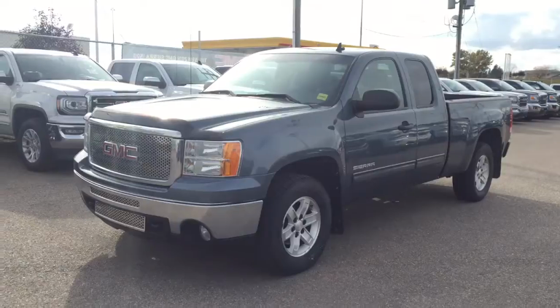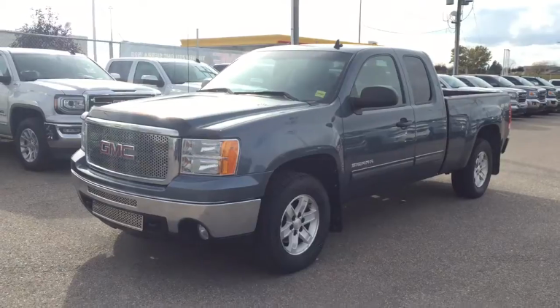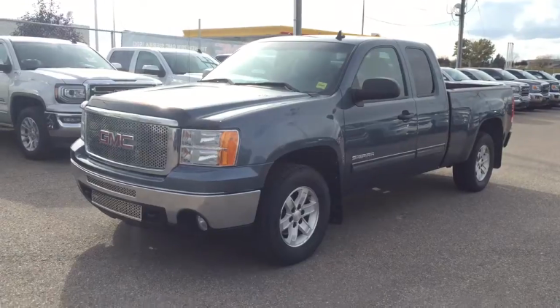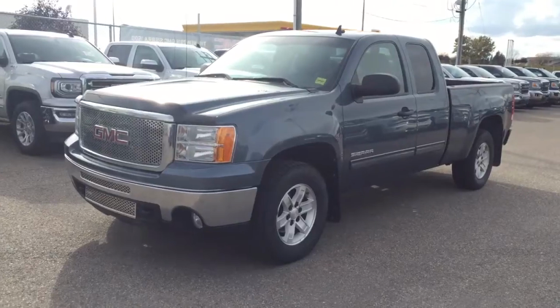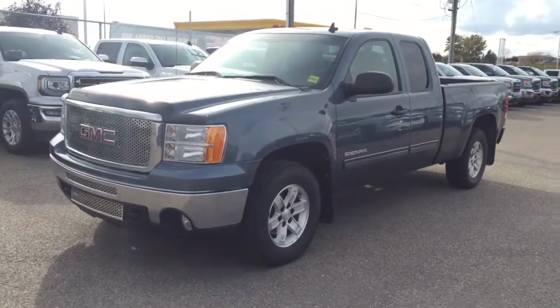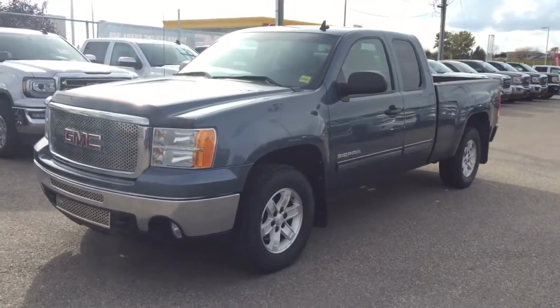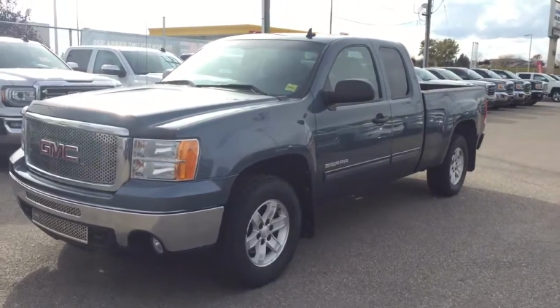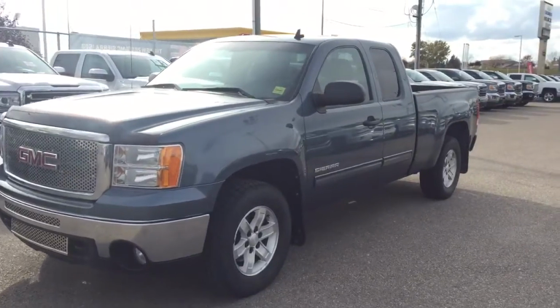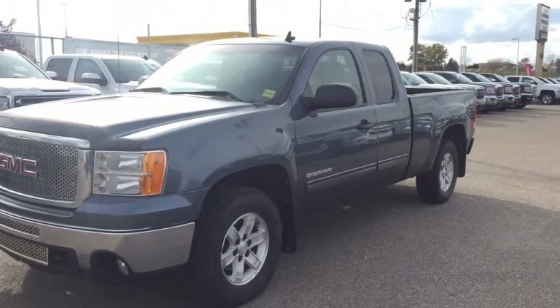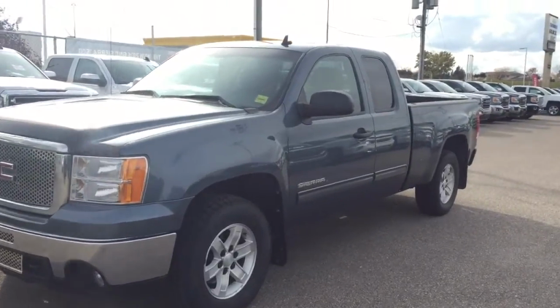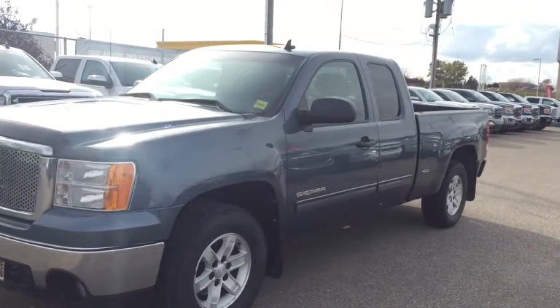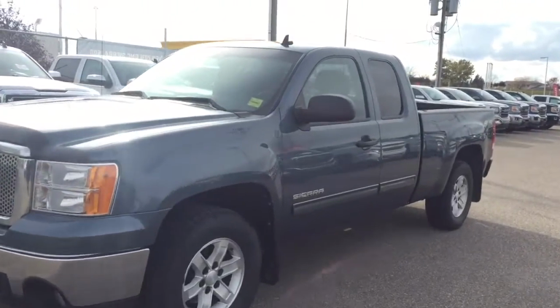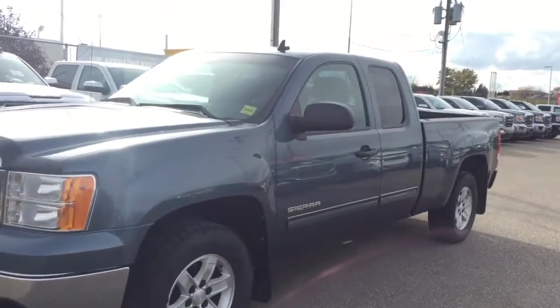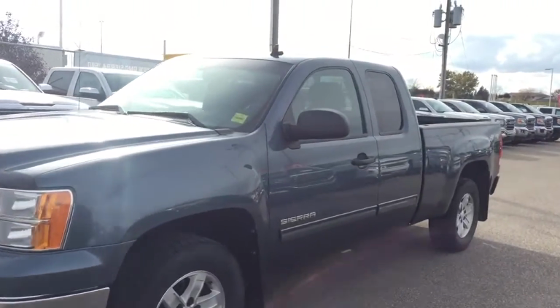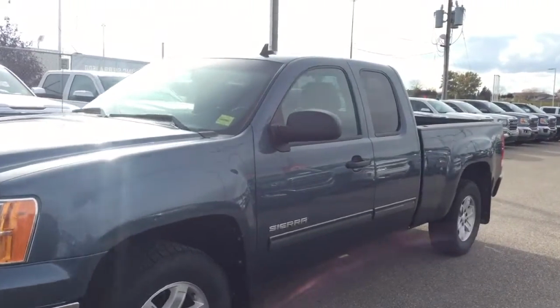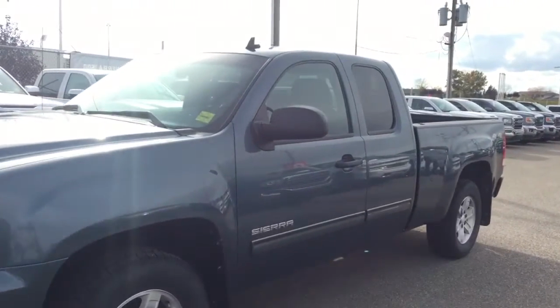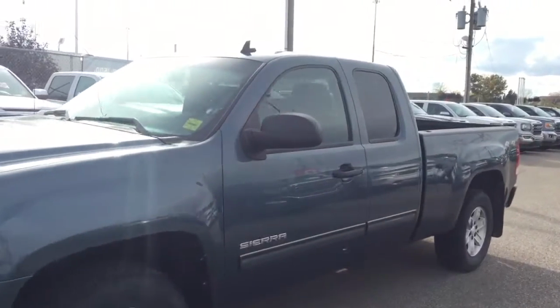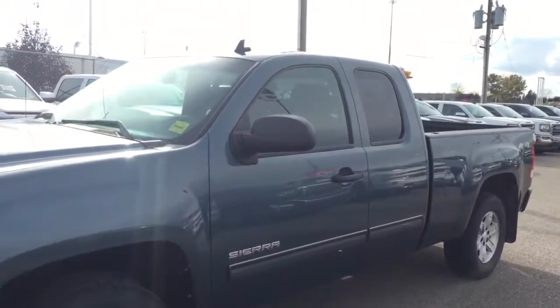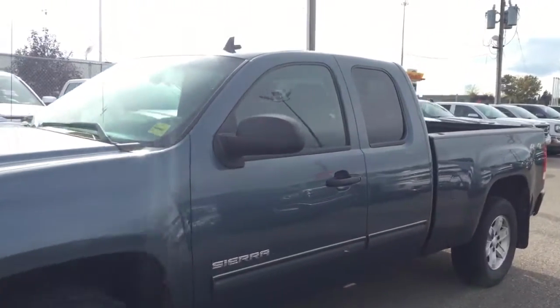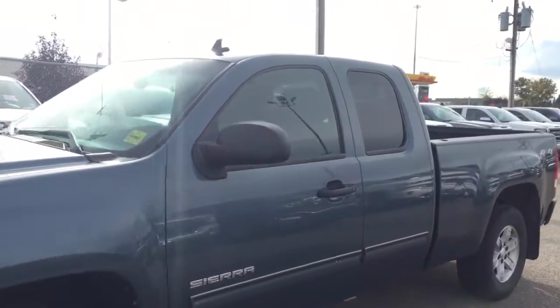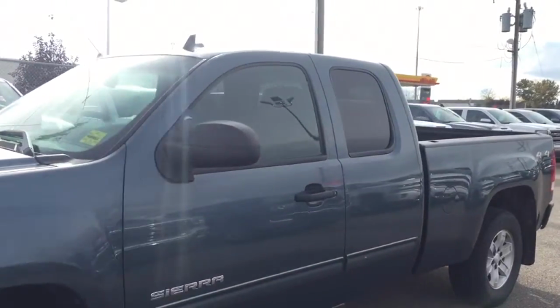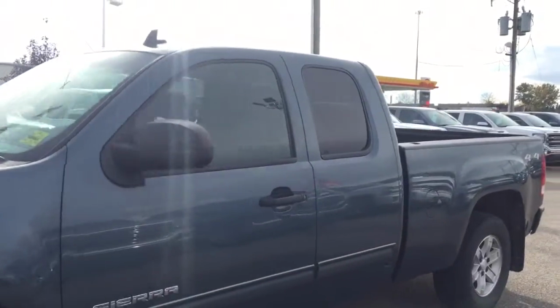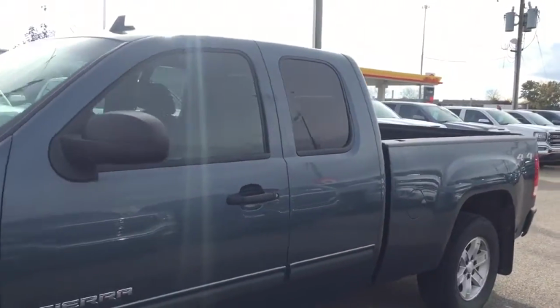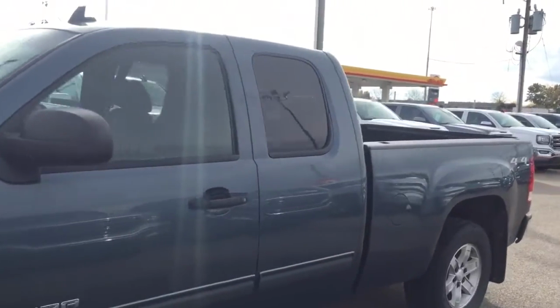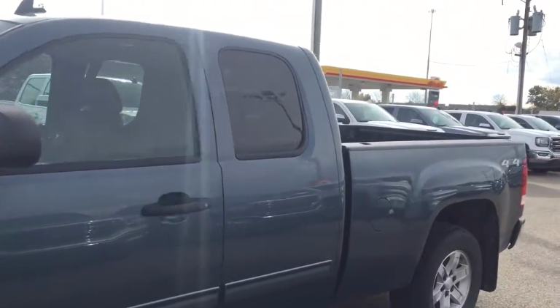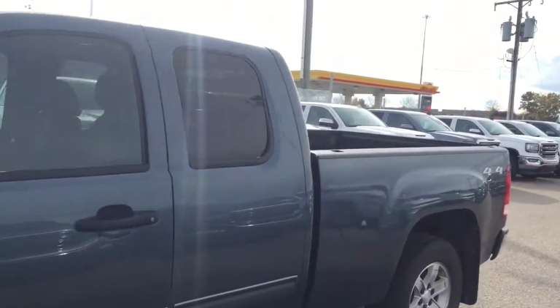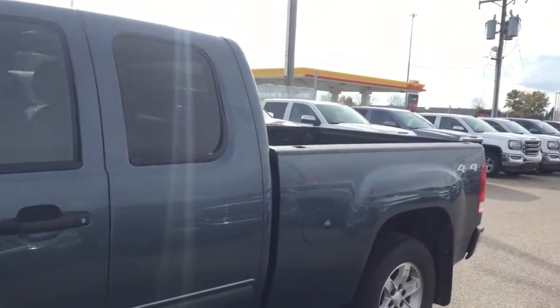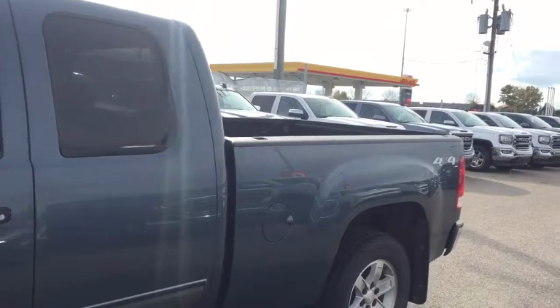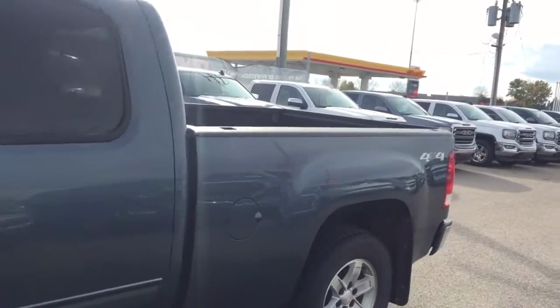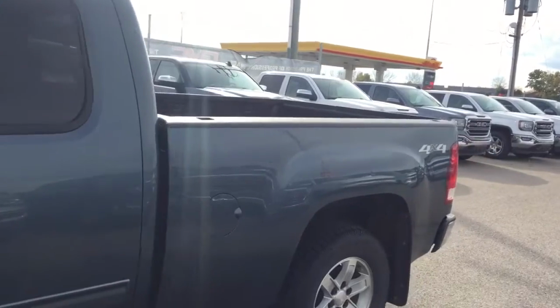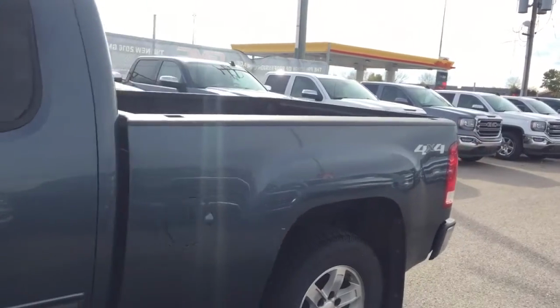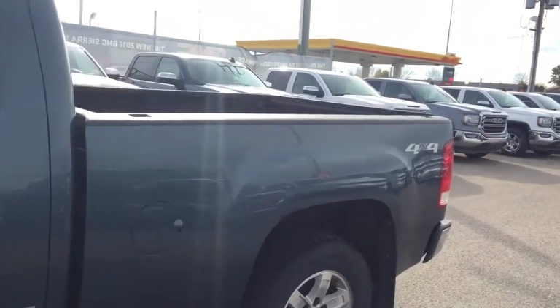Welcome to Davis Chevrolet. This is a pre-owned 2011 GMC Sierra in the color silver.